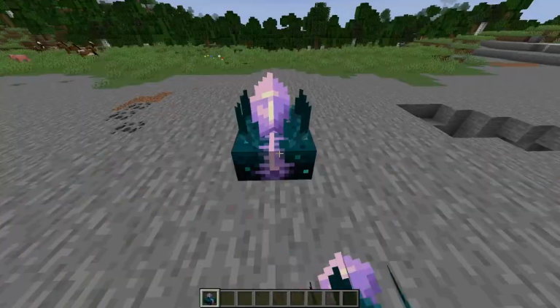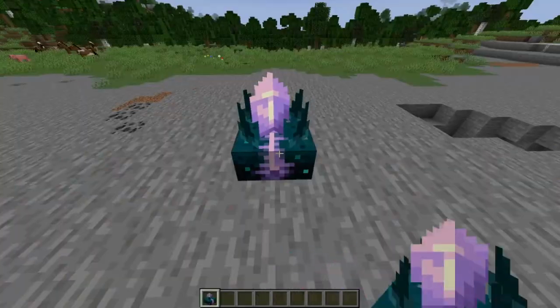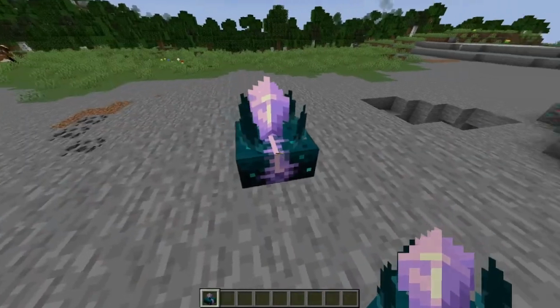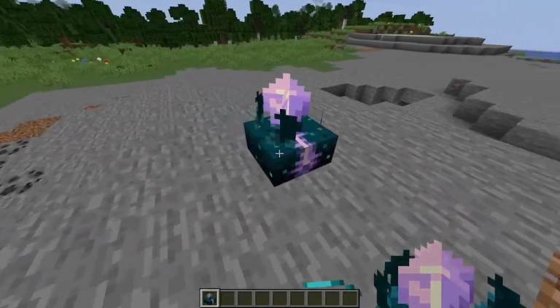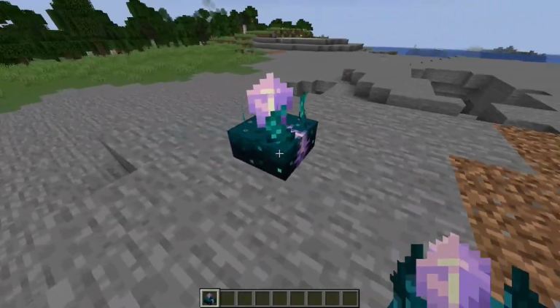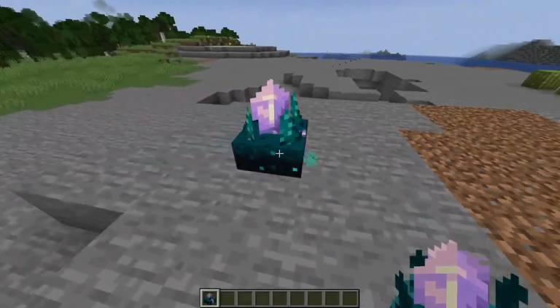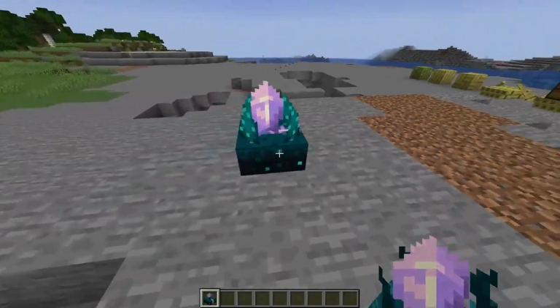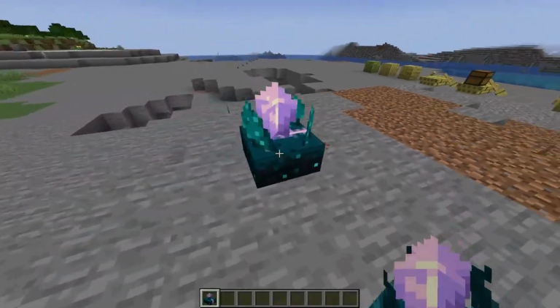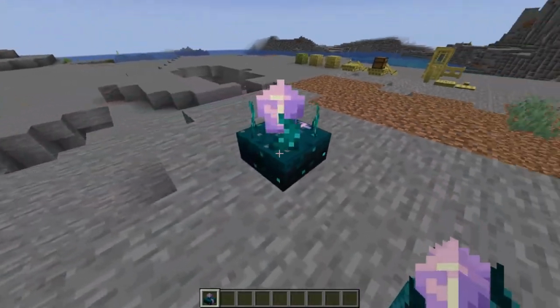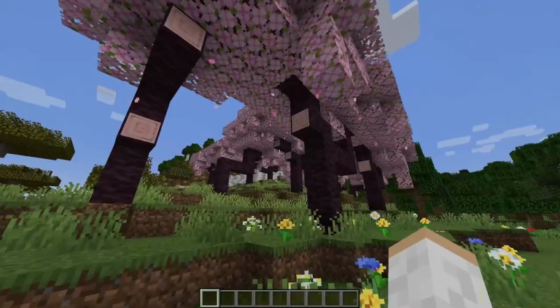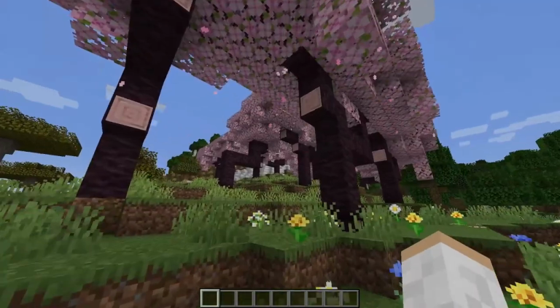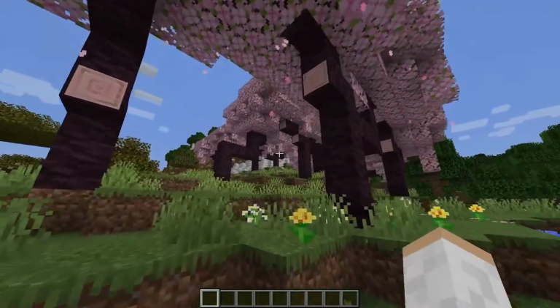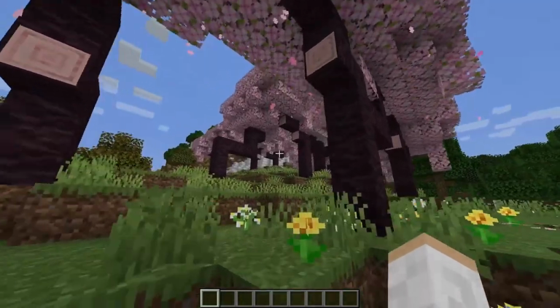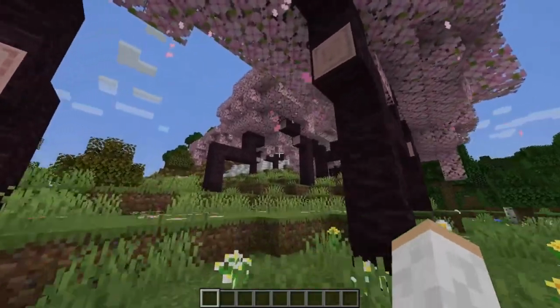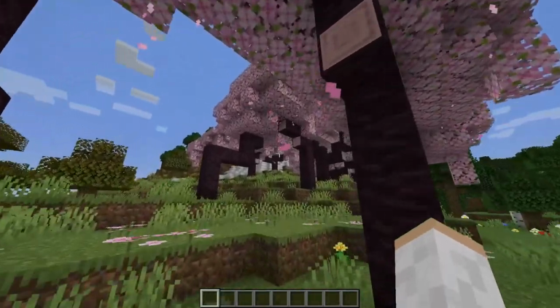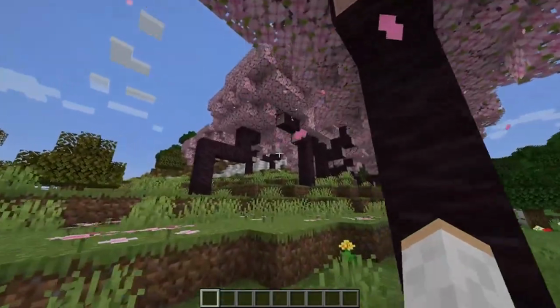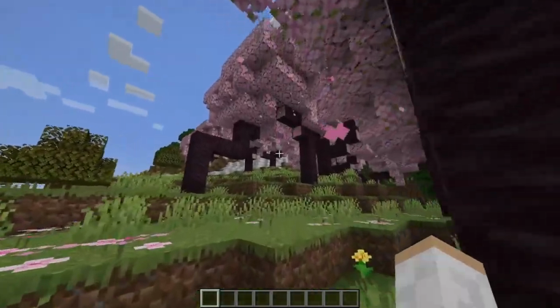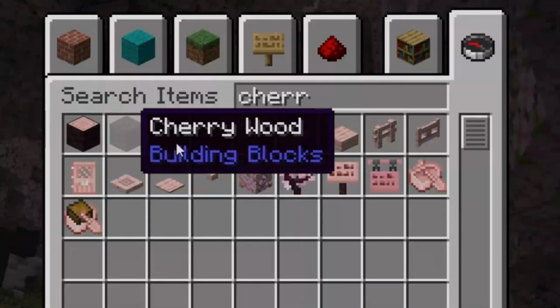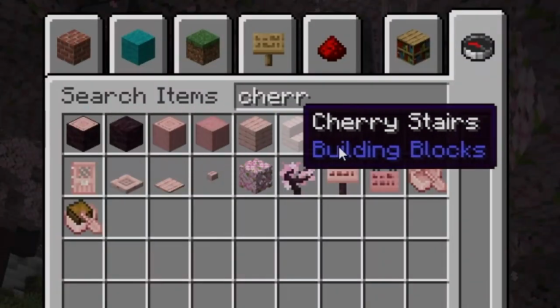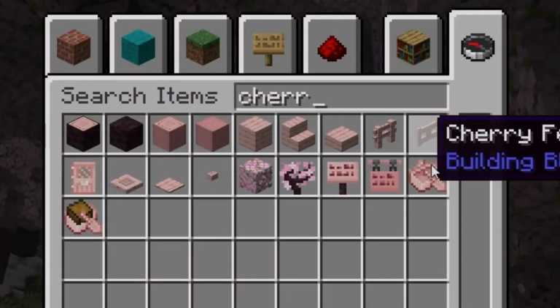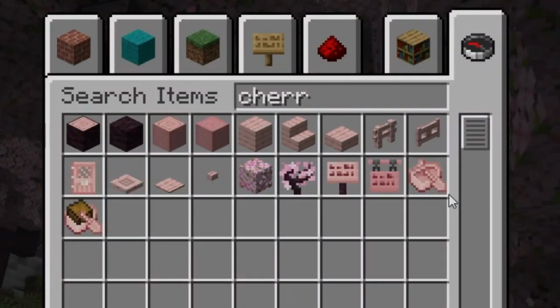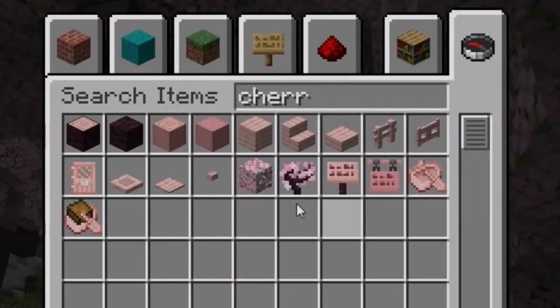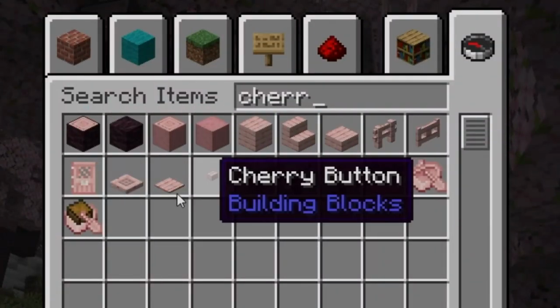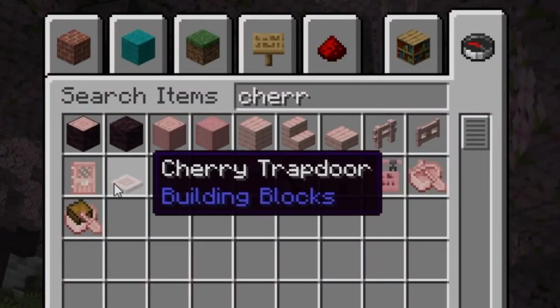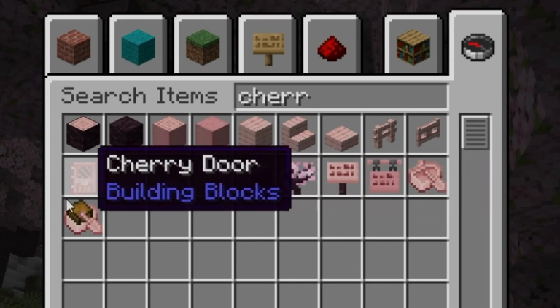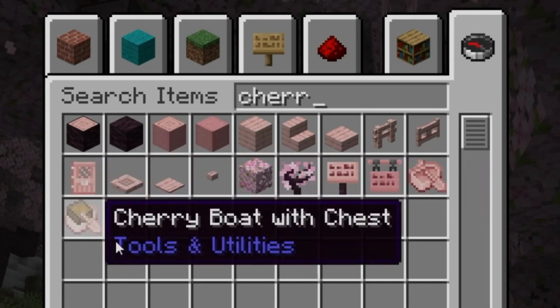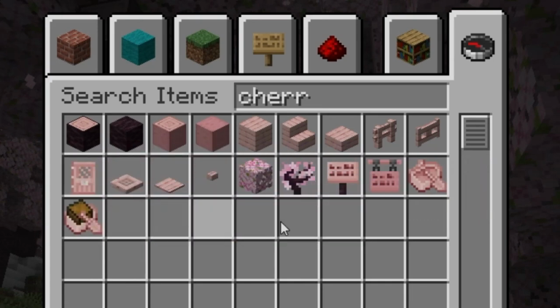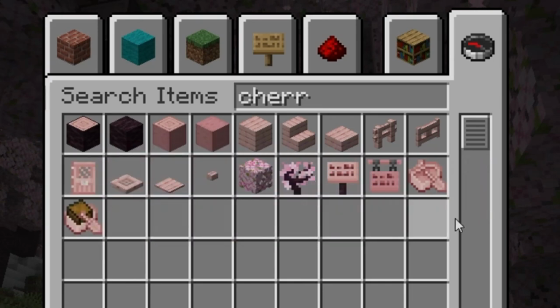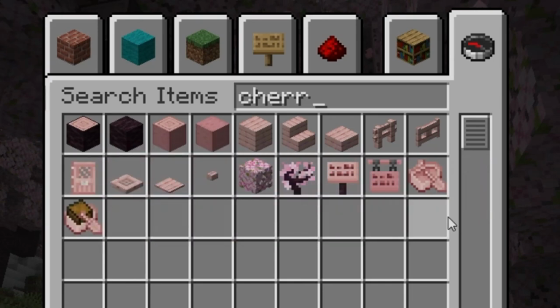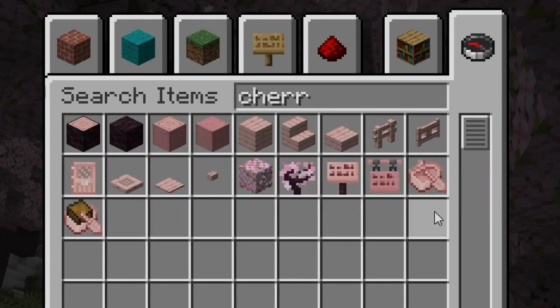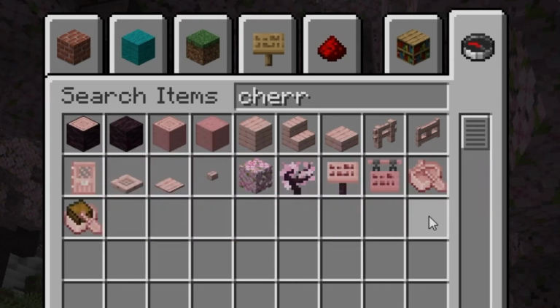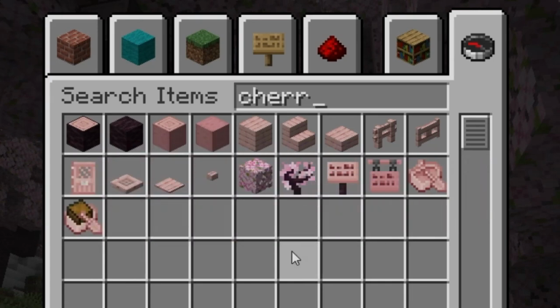Calibrated sculk sensors! Cherry grove biomes! Cherry logs along with all the wood items as well!